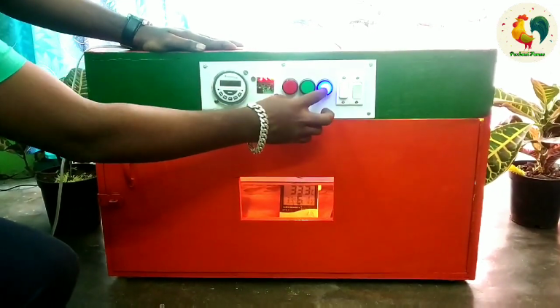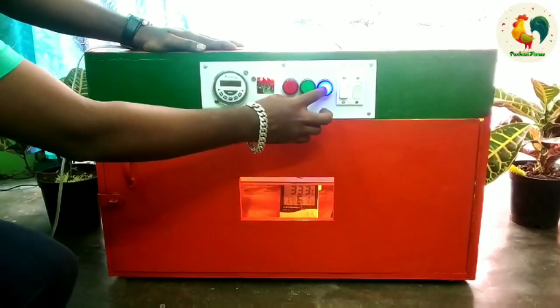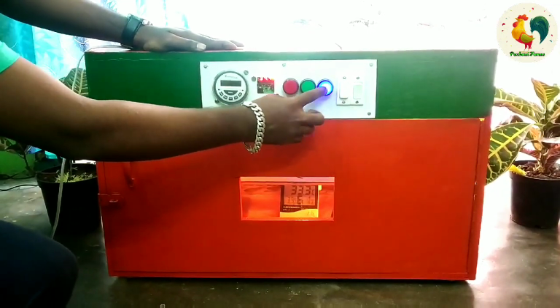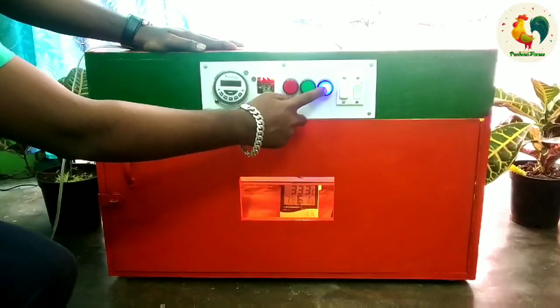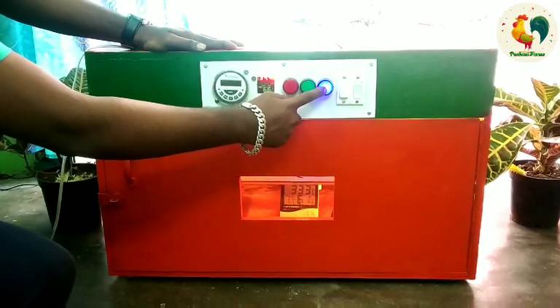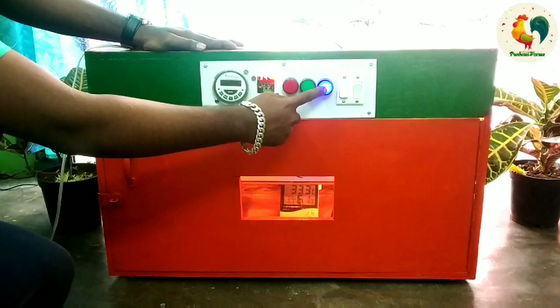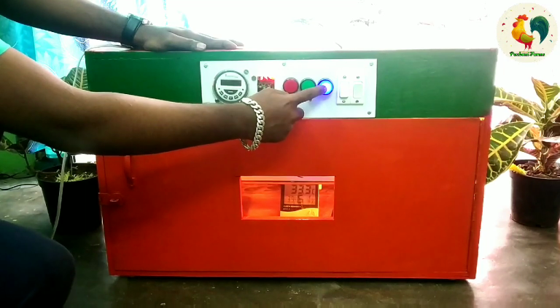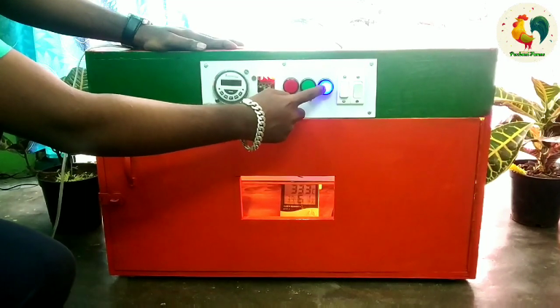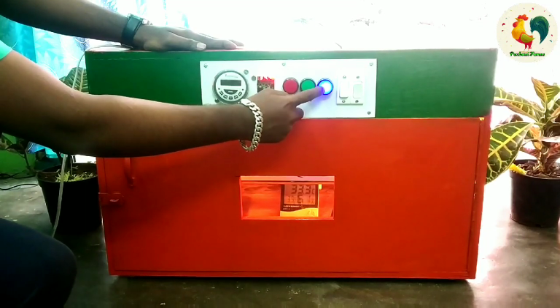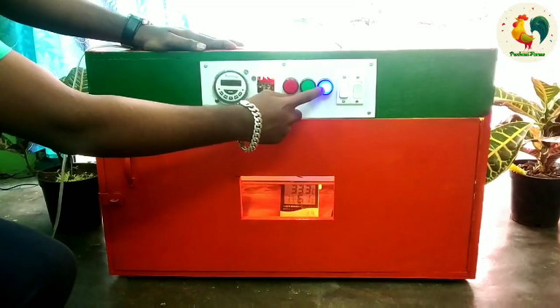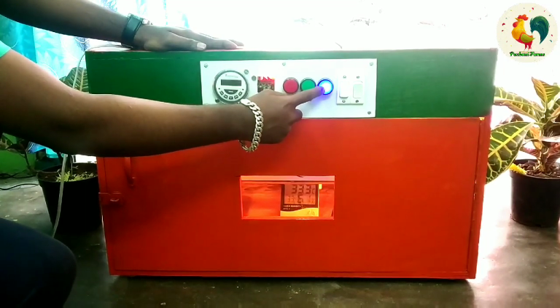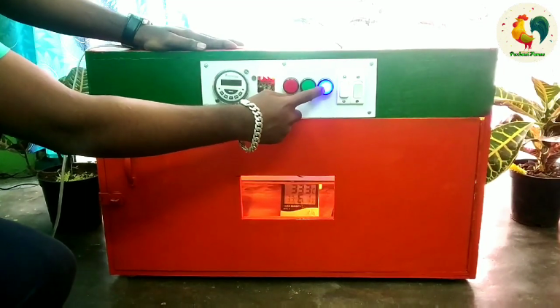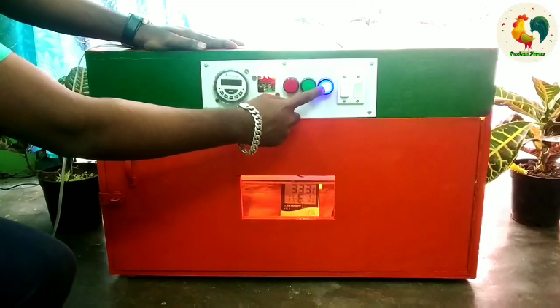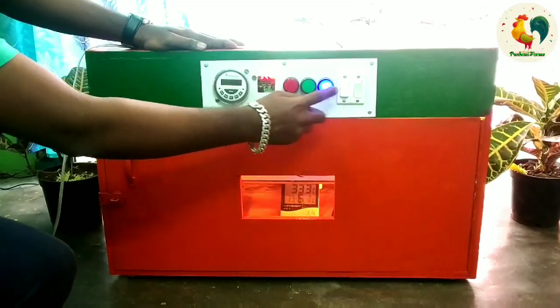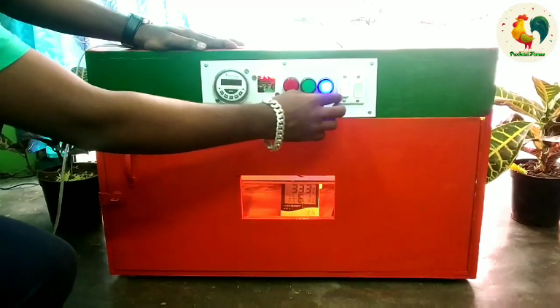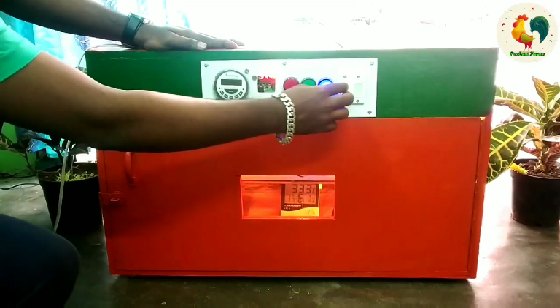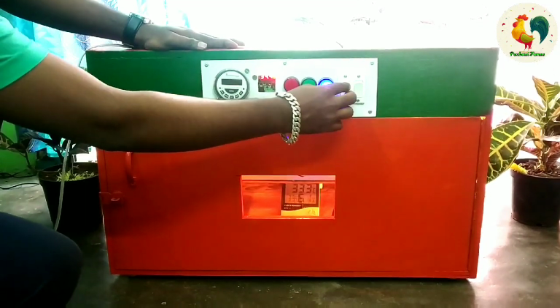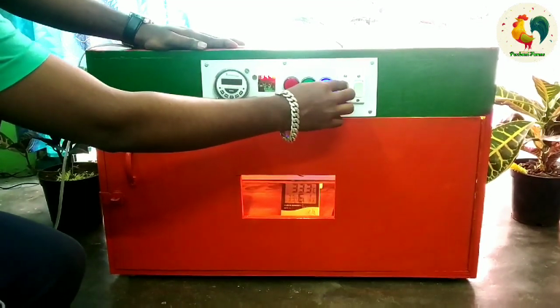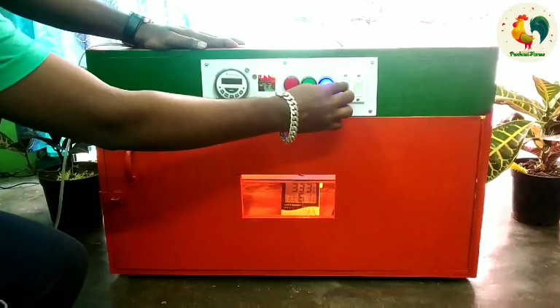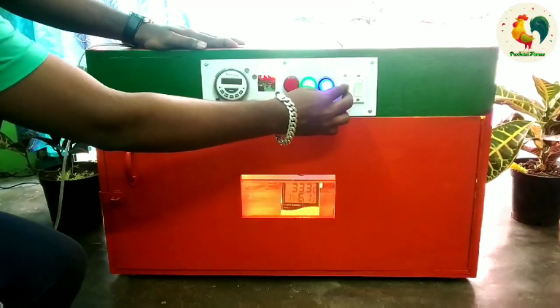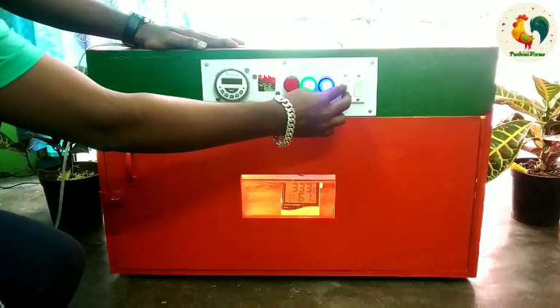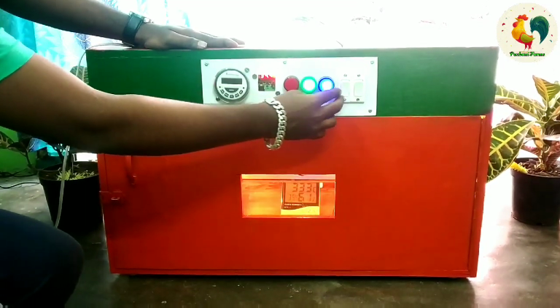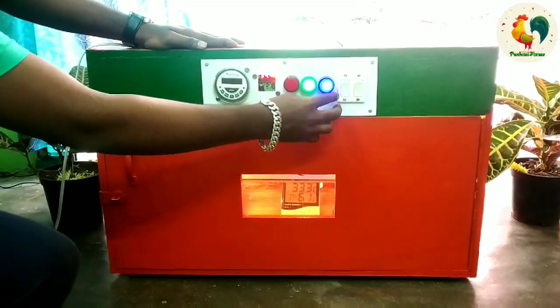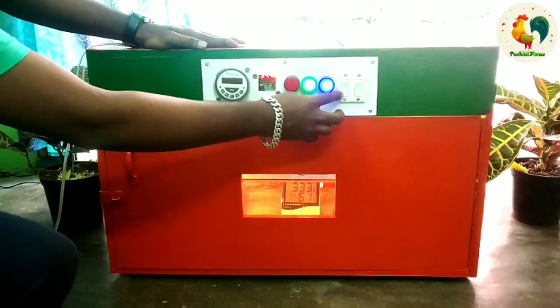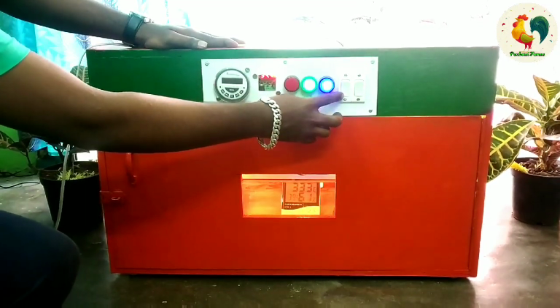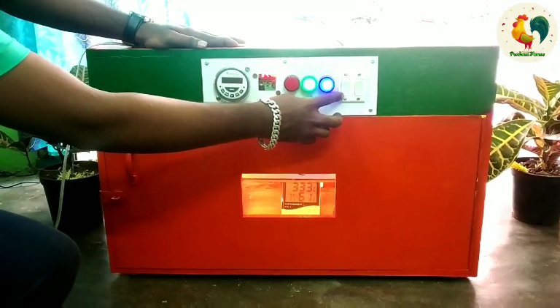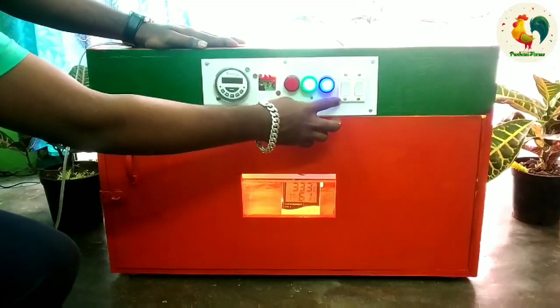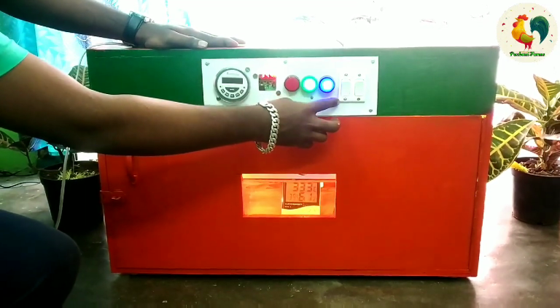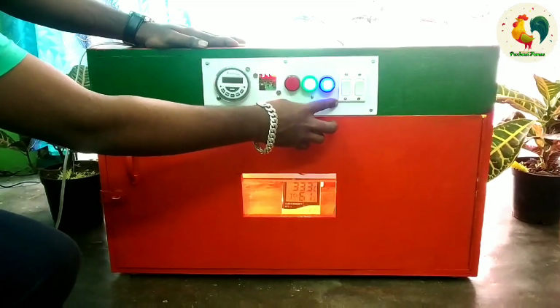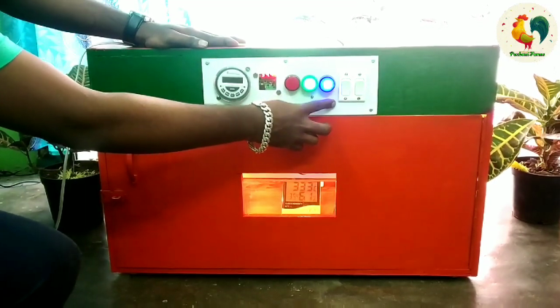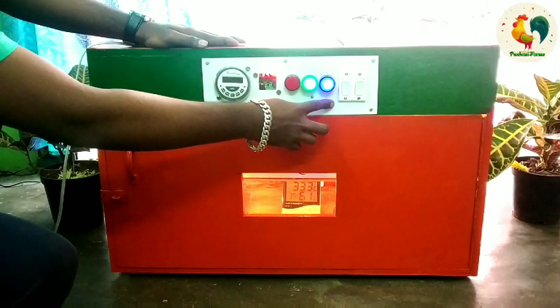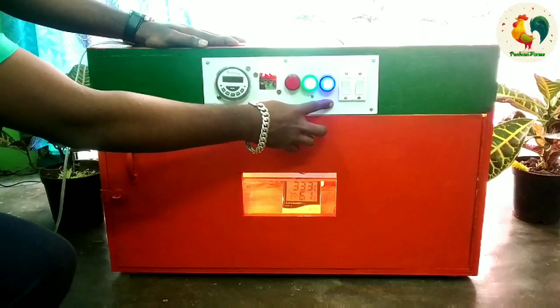This is the blue color indicator light. This is the fan. This main fan is the light indicator.